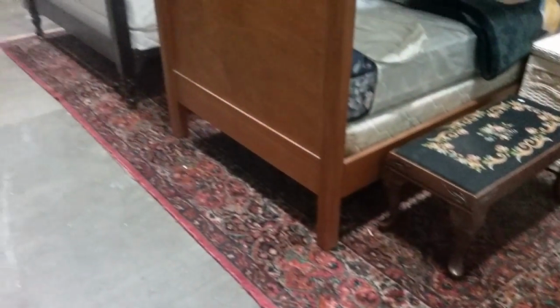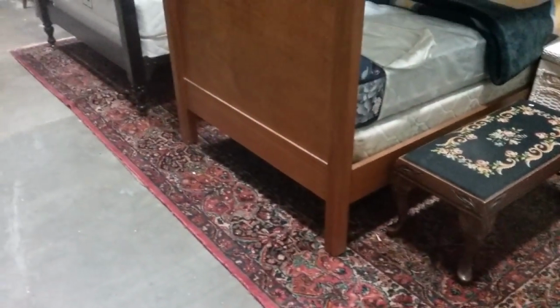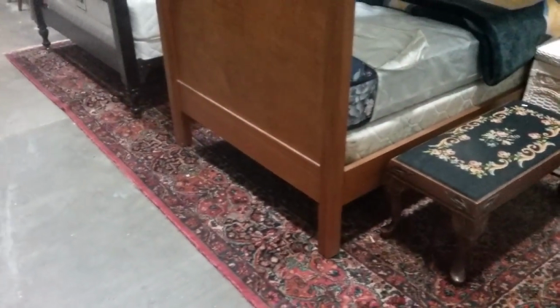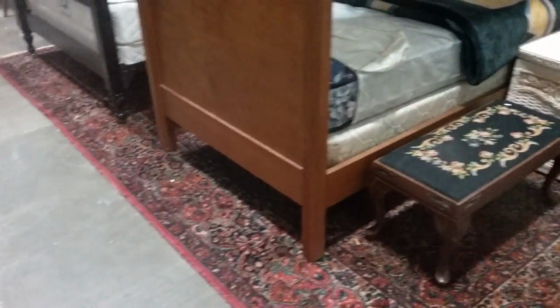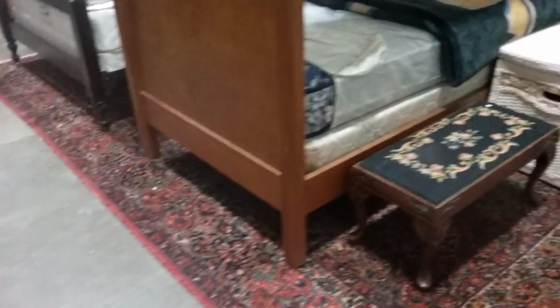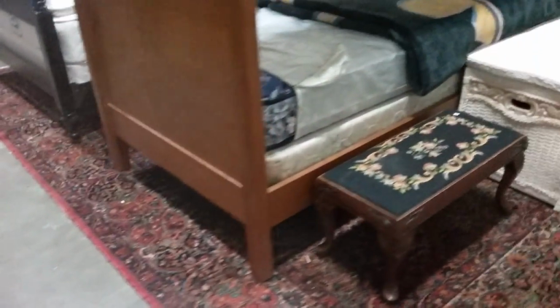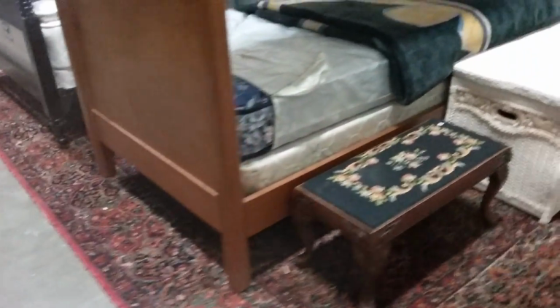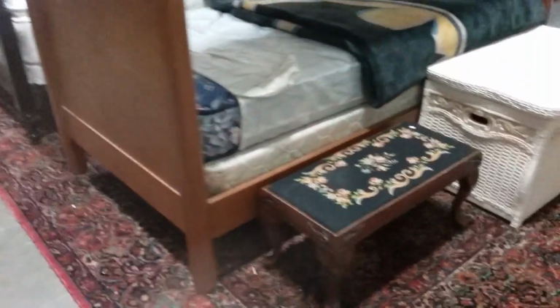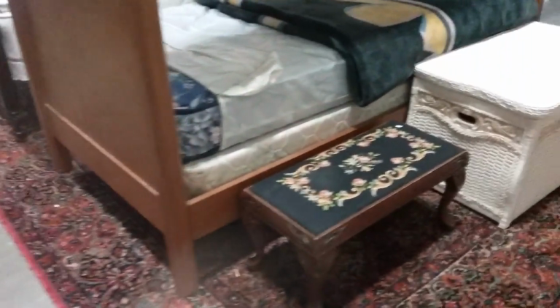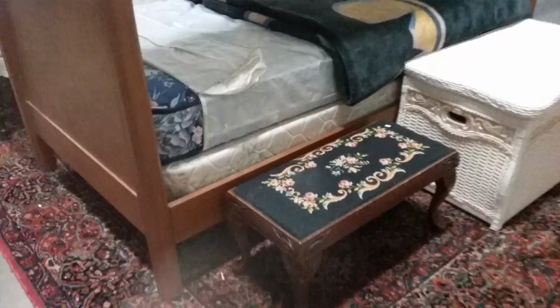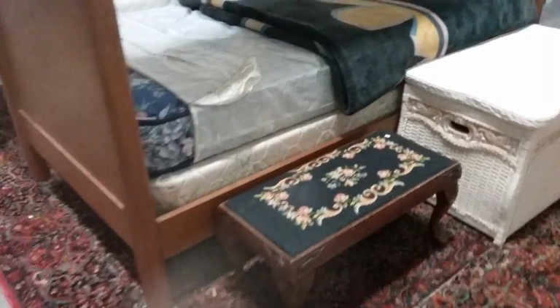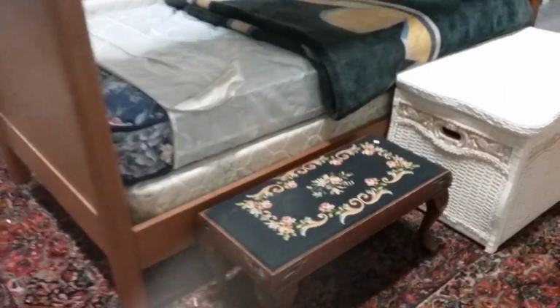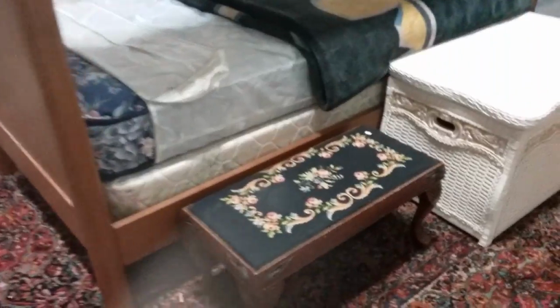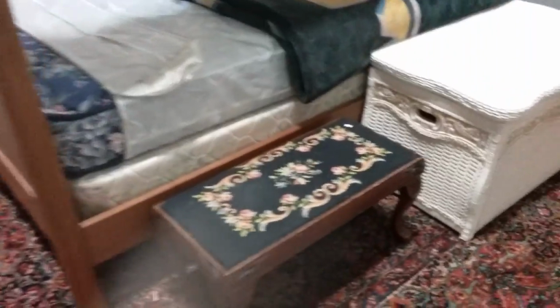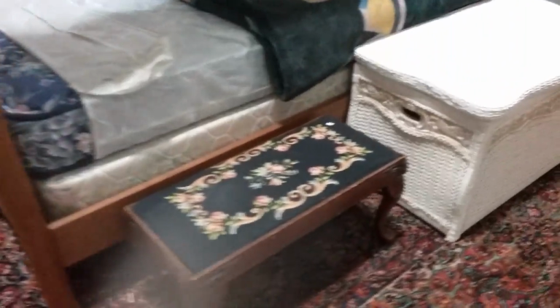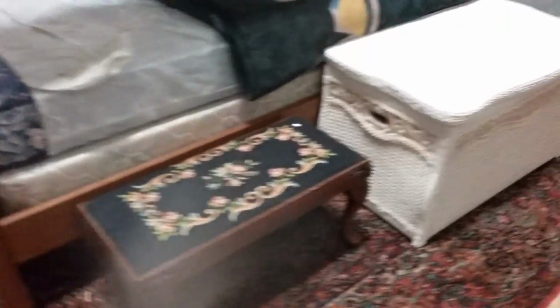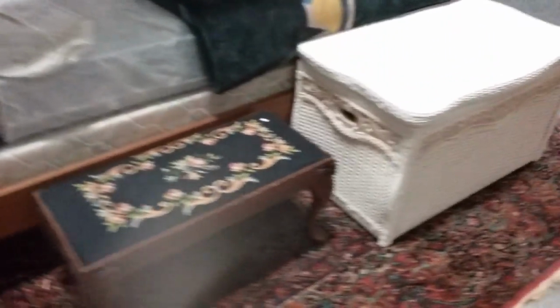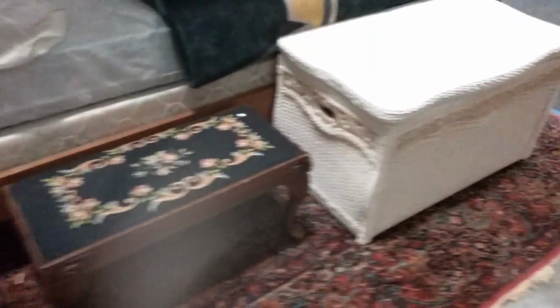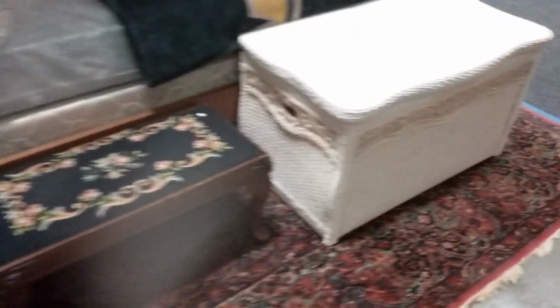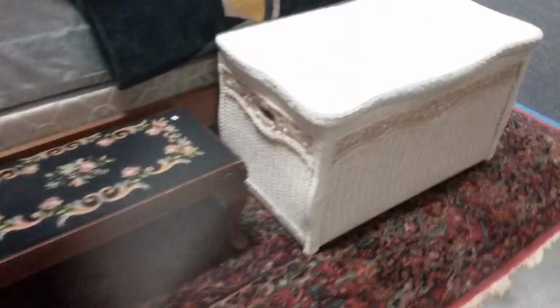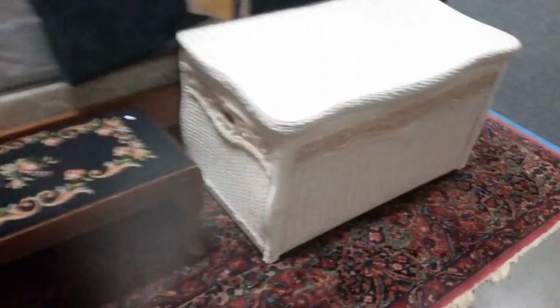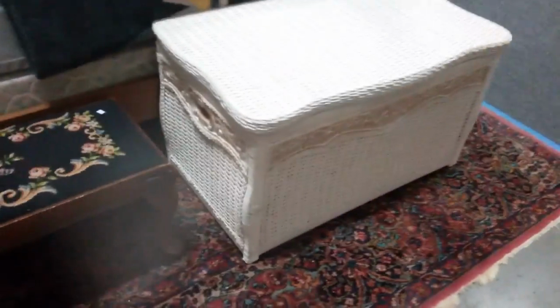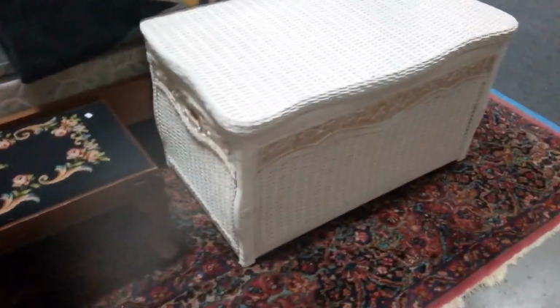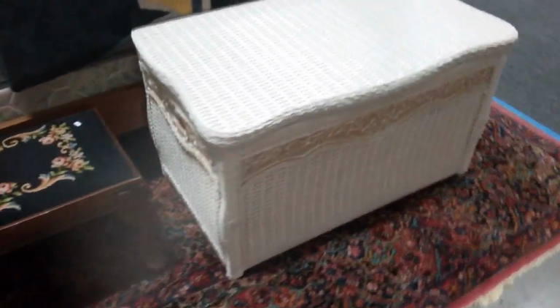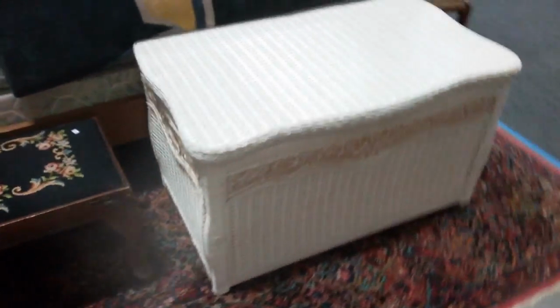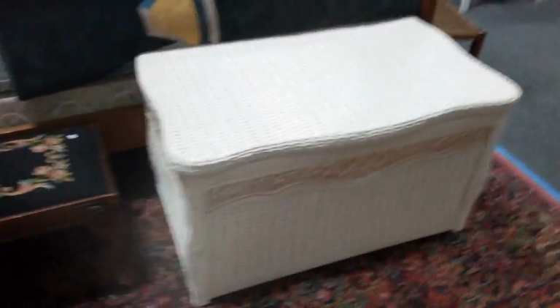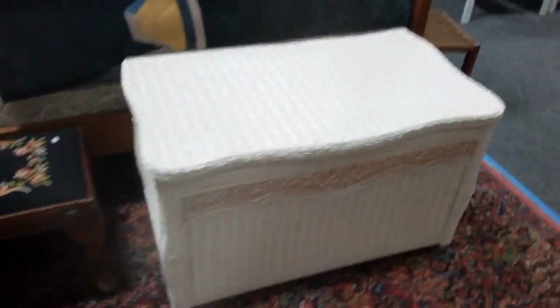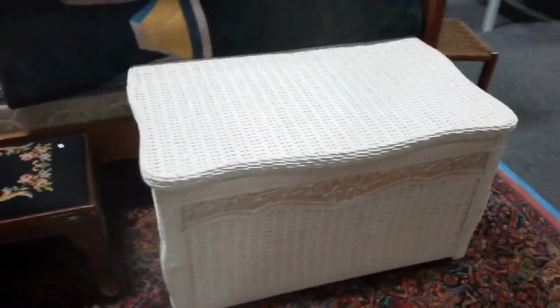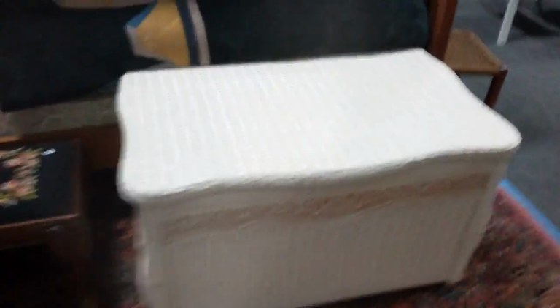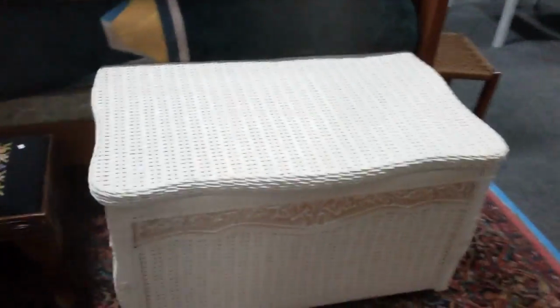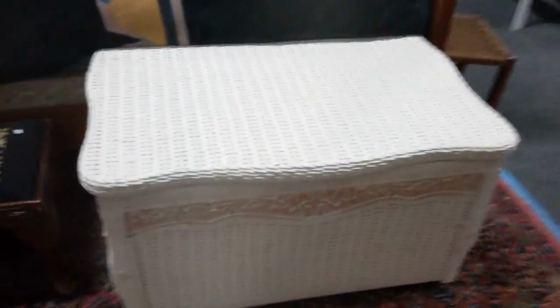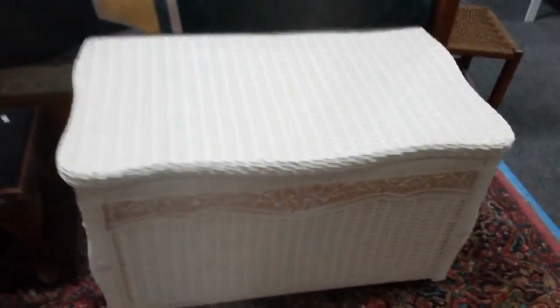Estimated value — we've seen this exact rug sell on eBay for $2,000. So we're going to need a decent start on that.